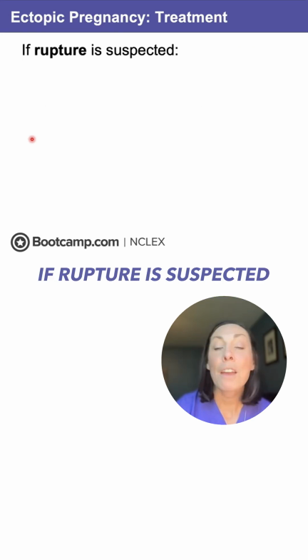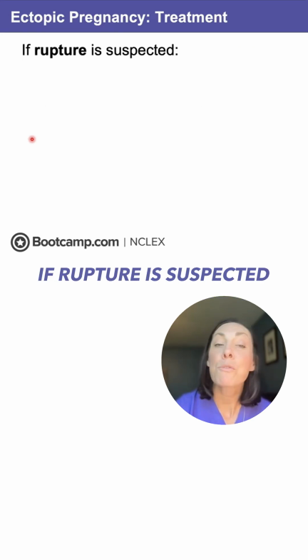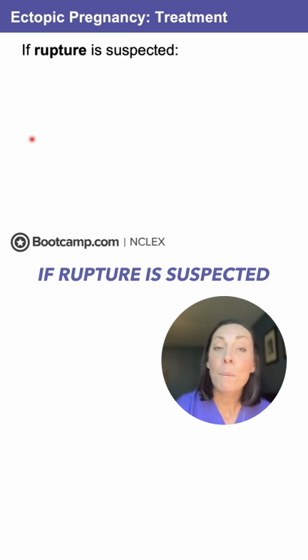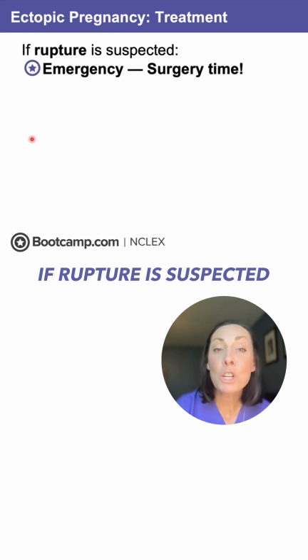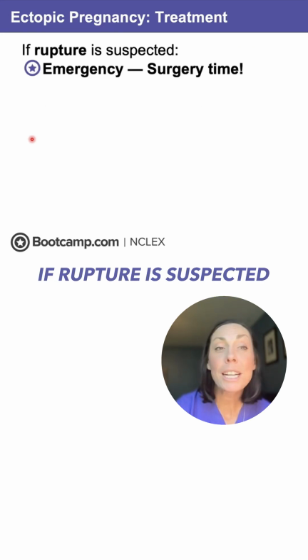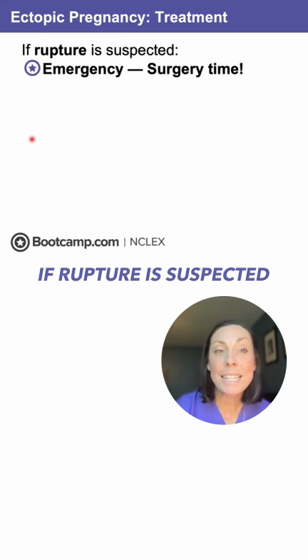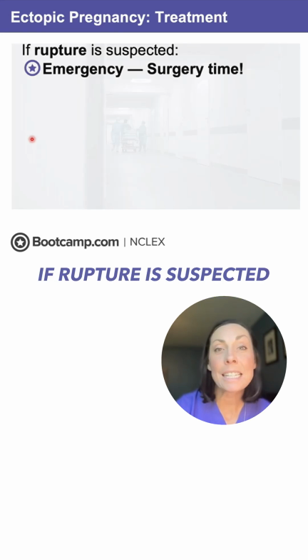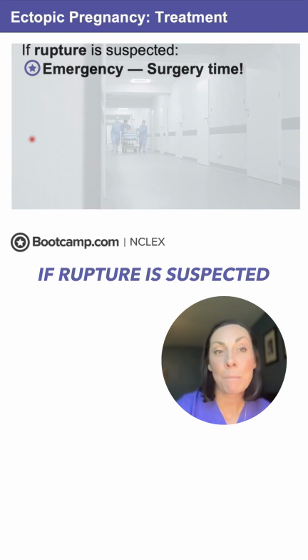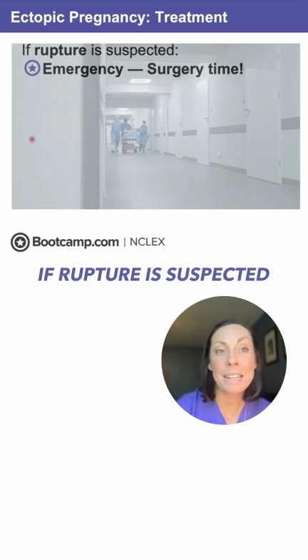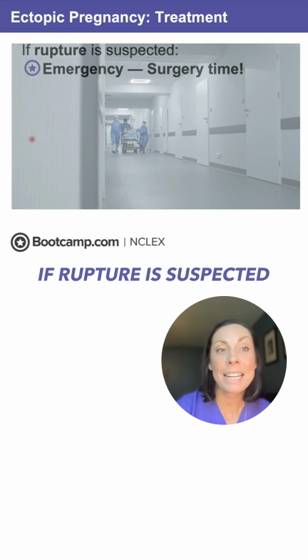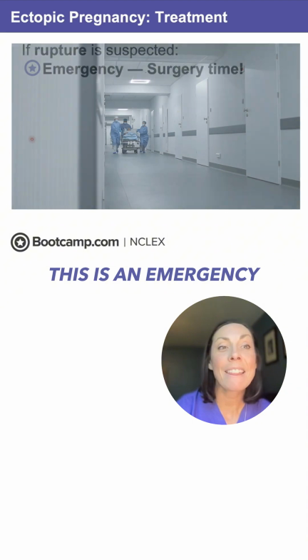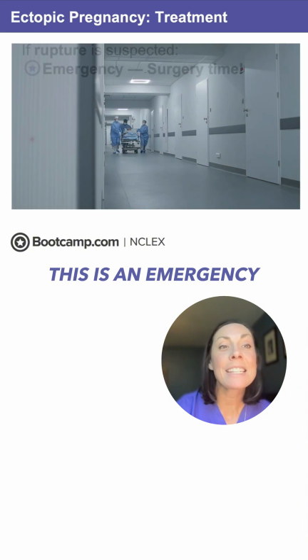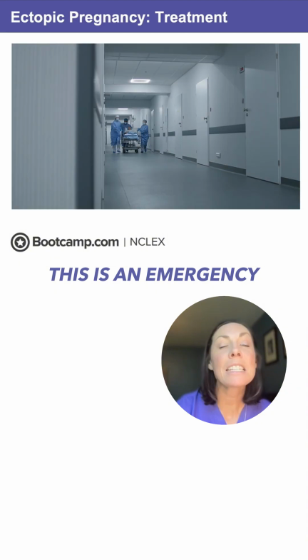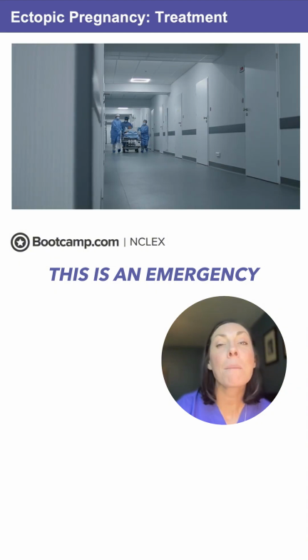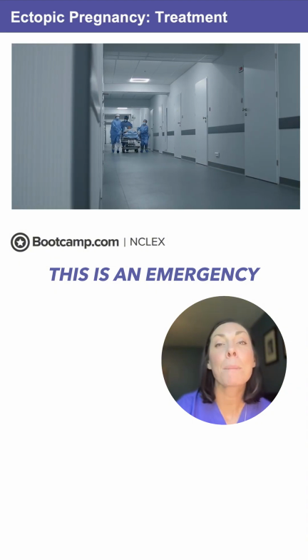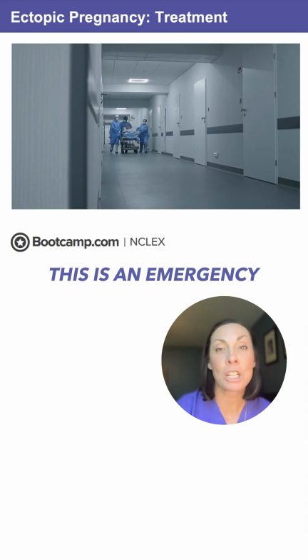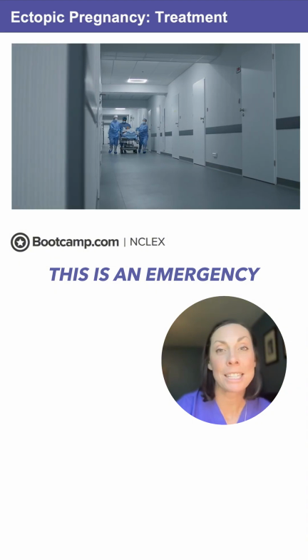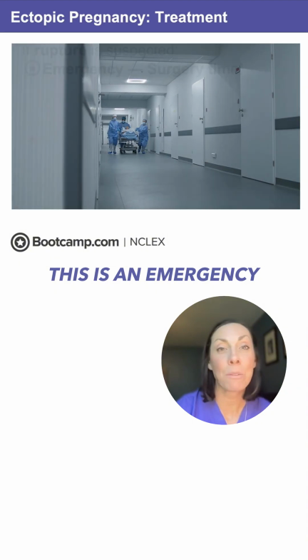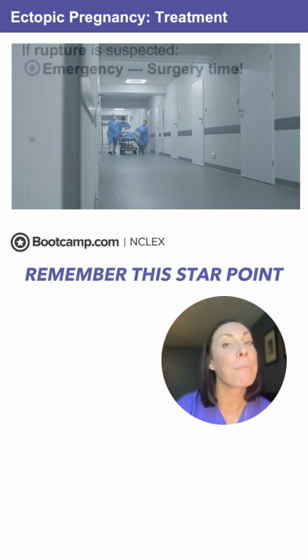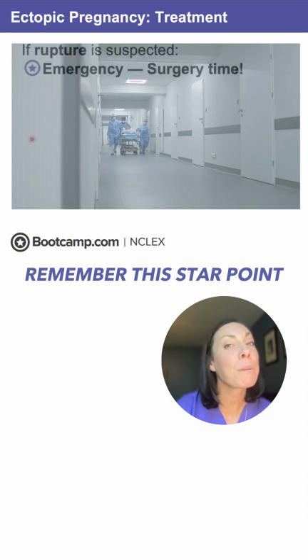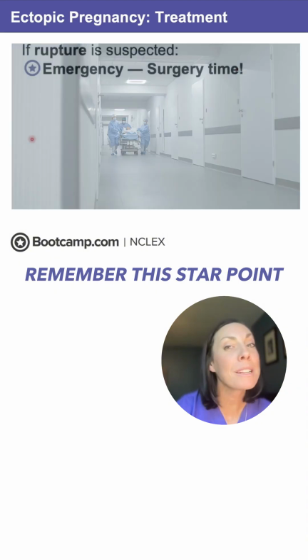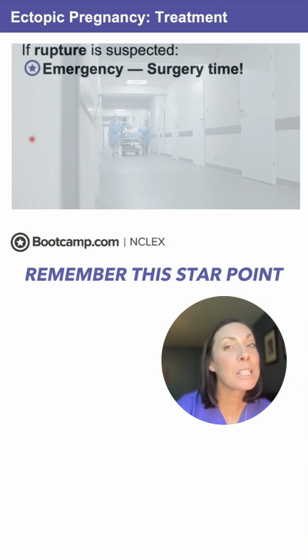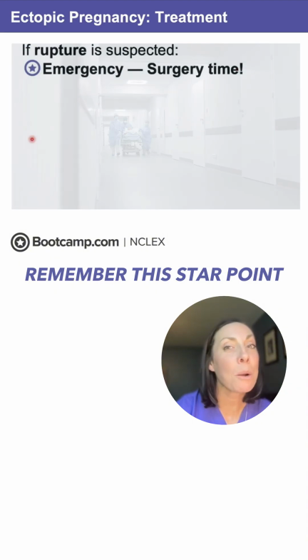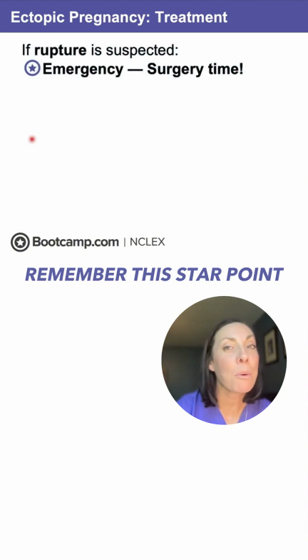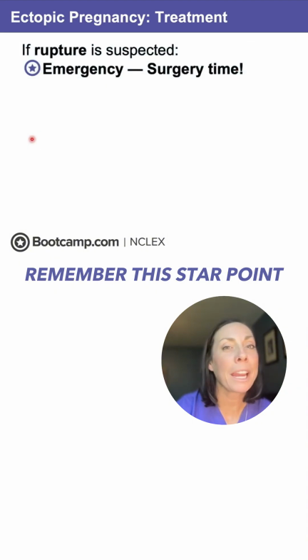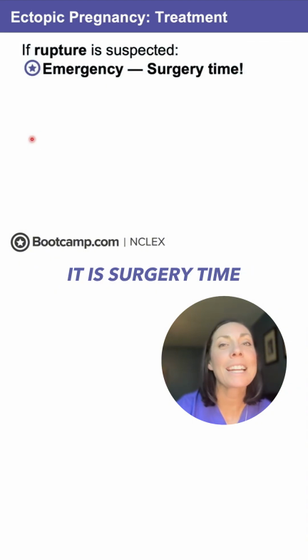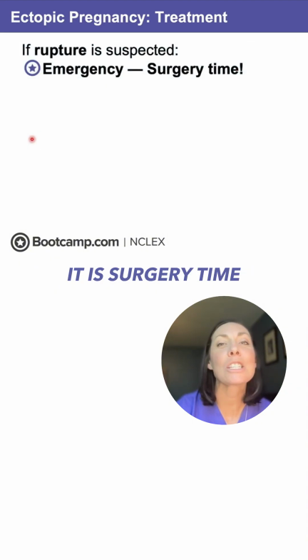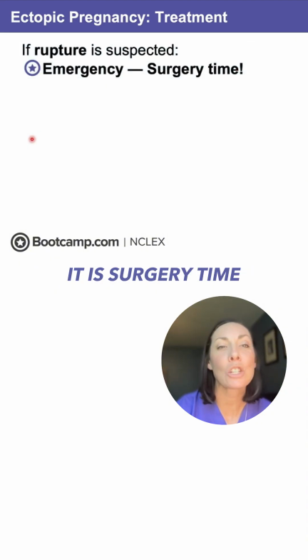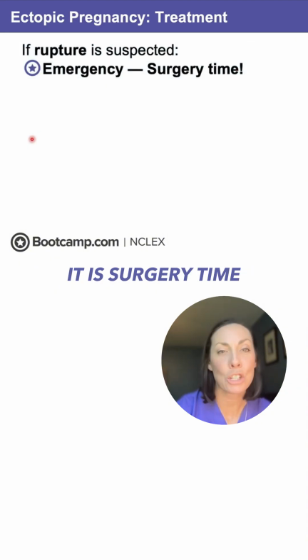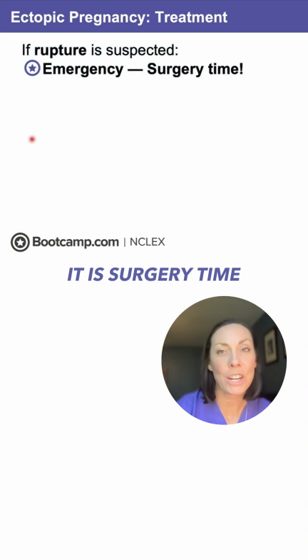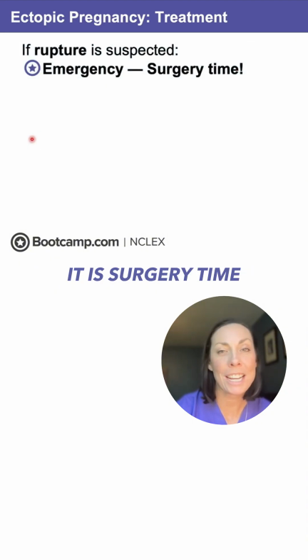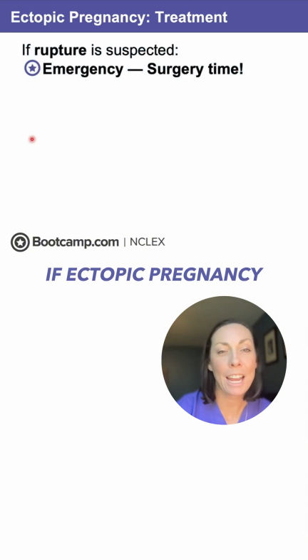If rupture is suspected, this is an emergency. Remember this star point: it is surgery time.